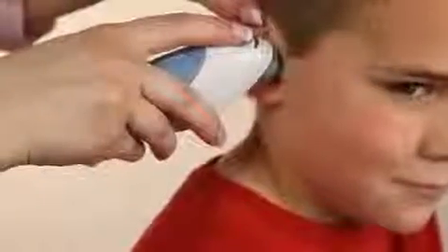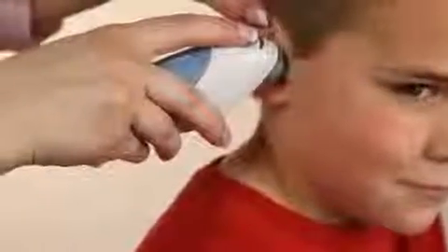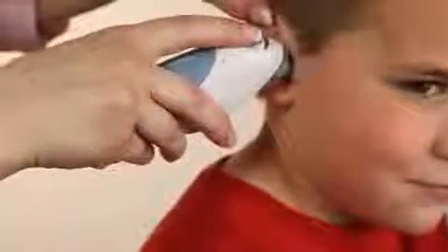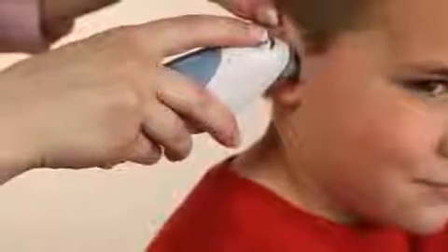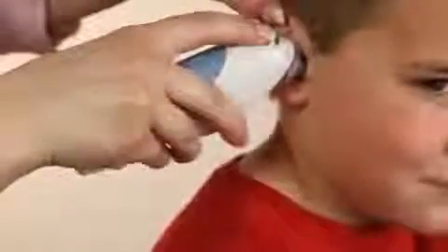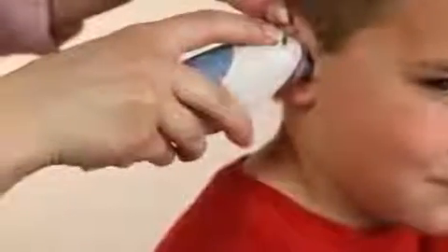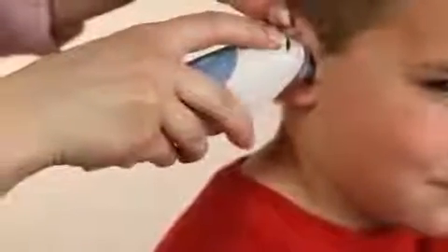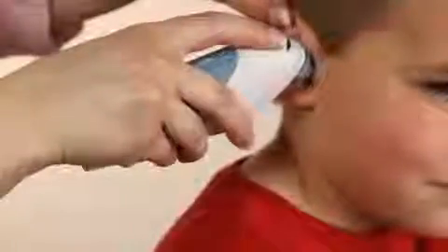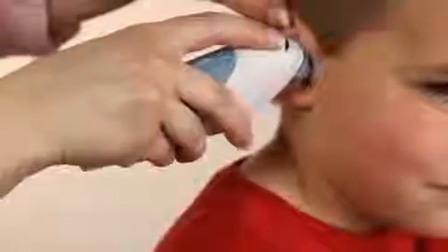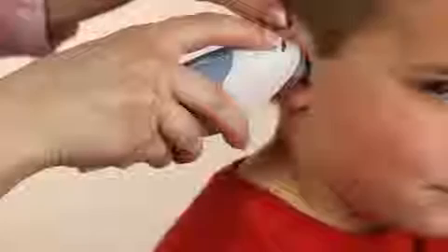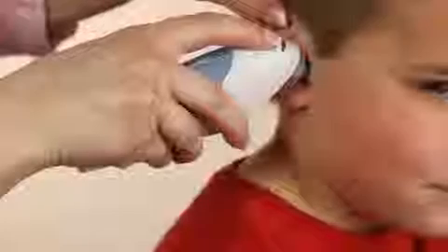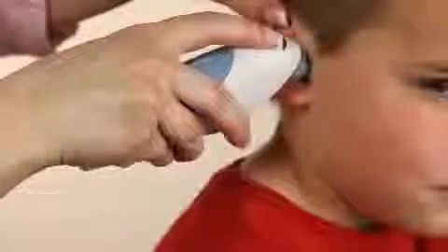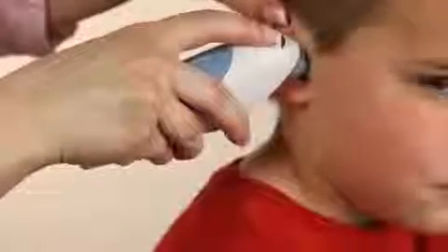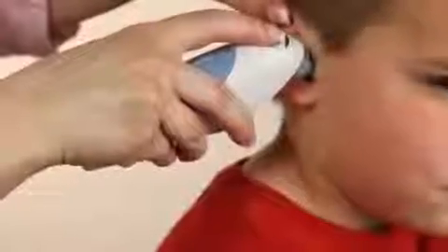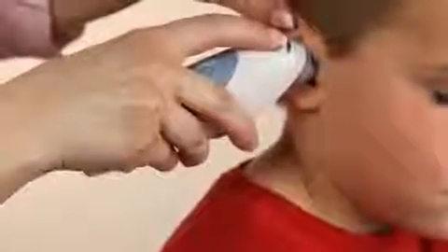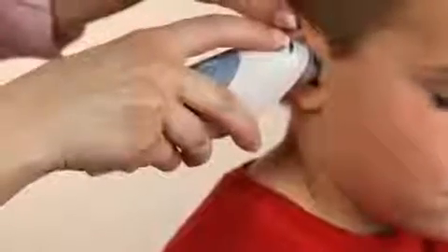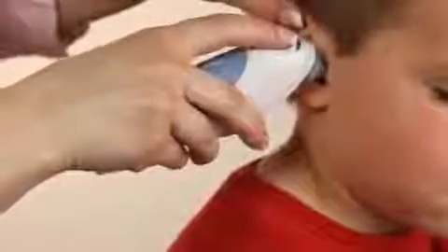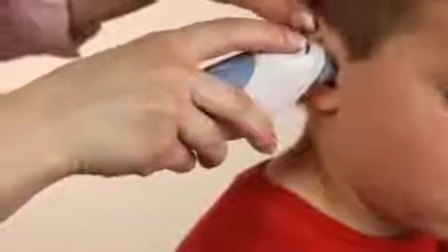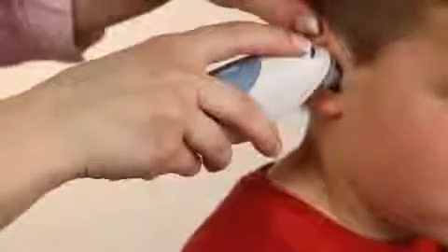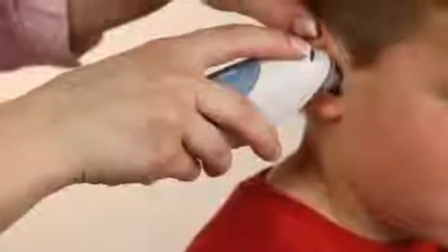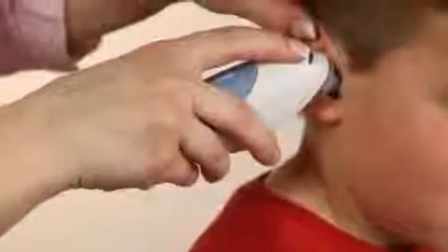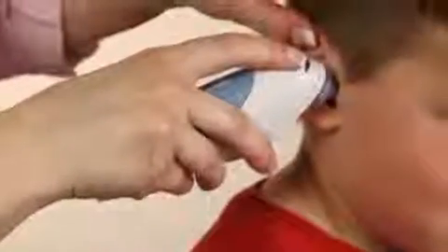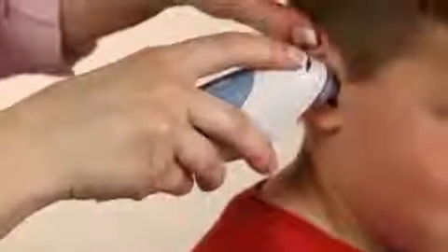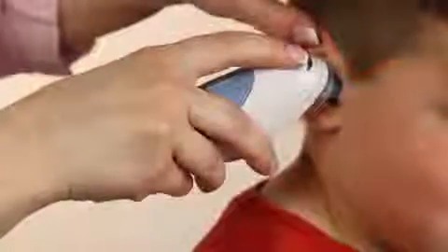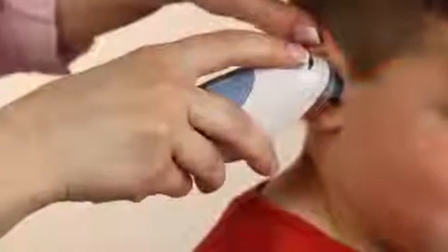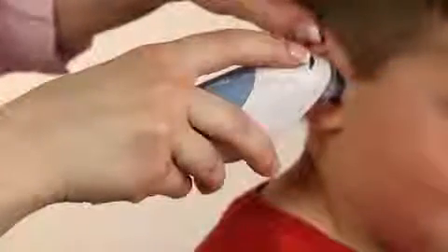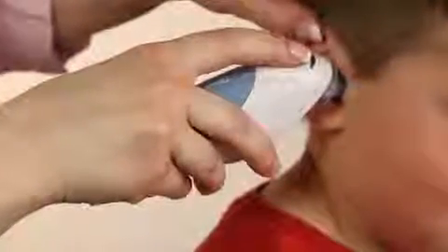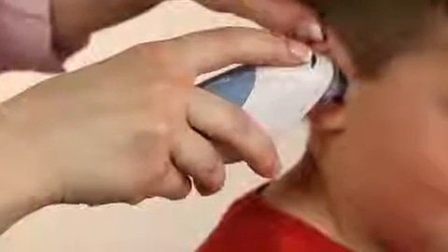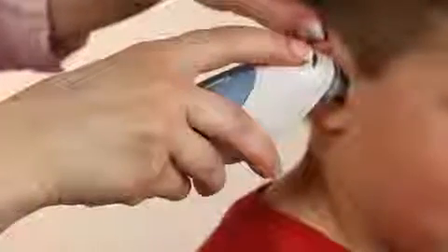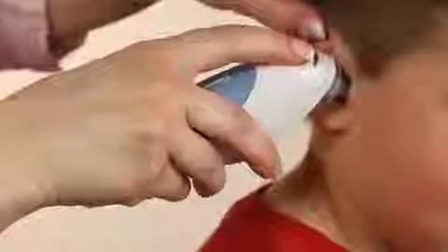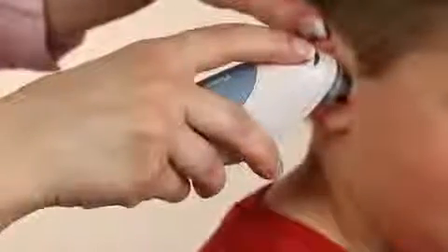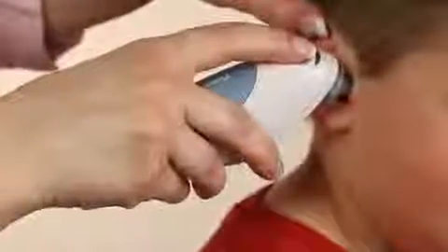If you get a POS on the screen, it means you have a positioning error and you should try to remove the thermometer and reinsert it correctly.